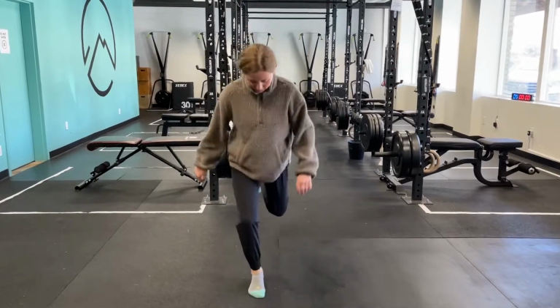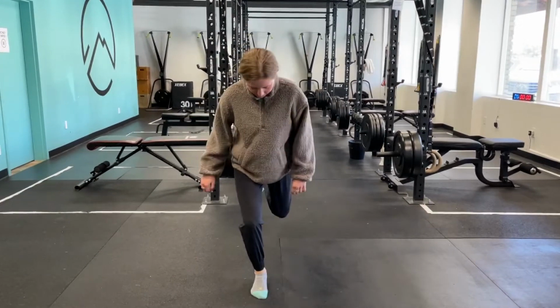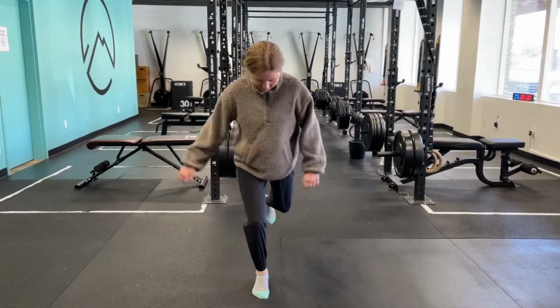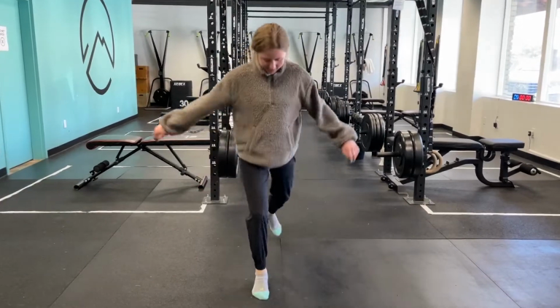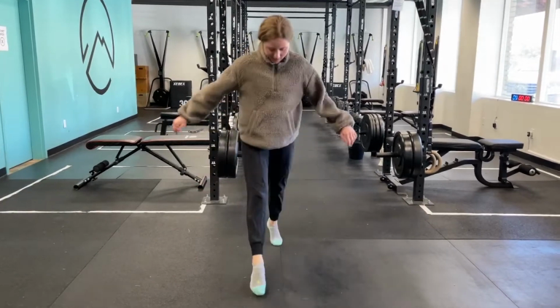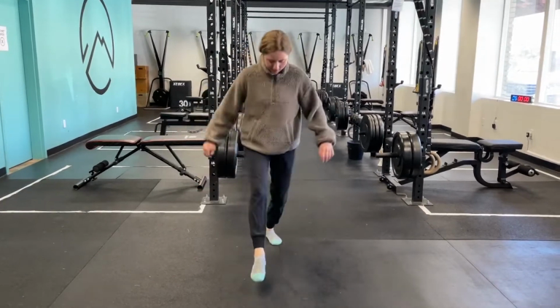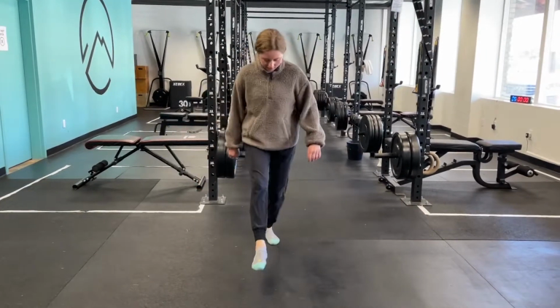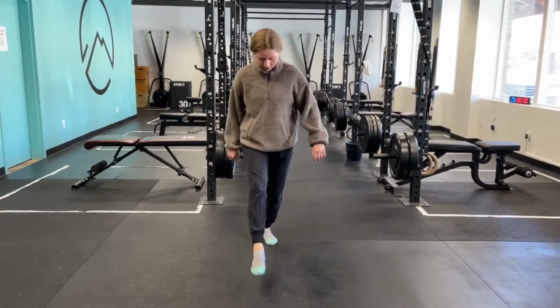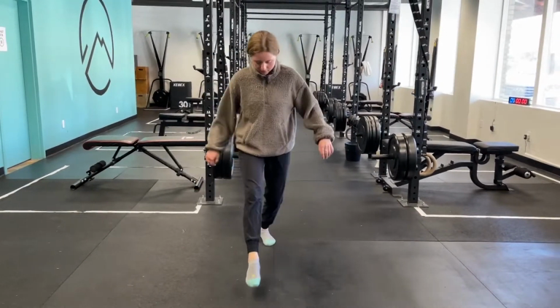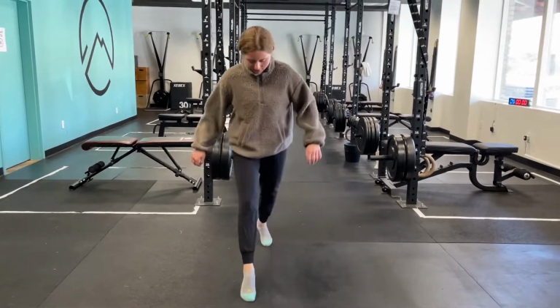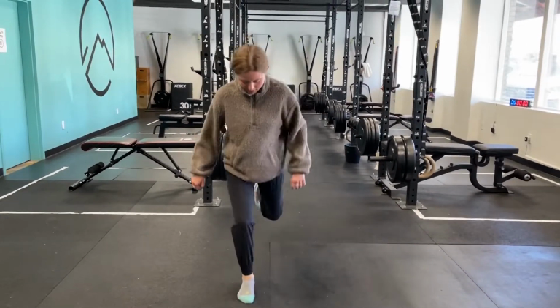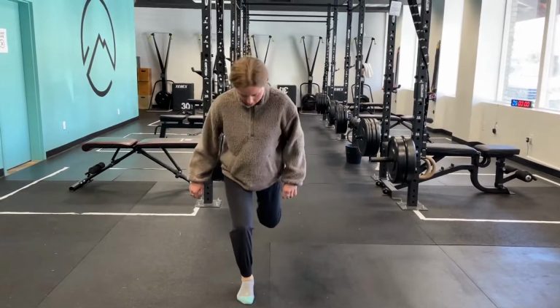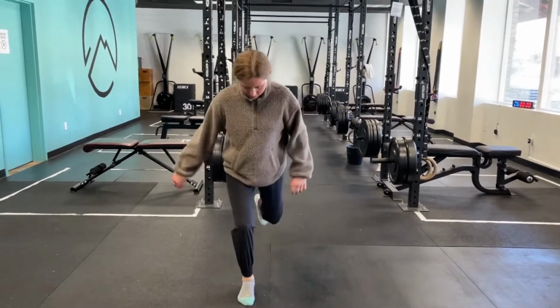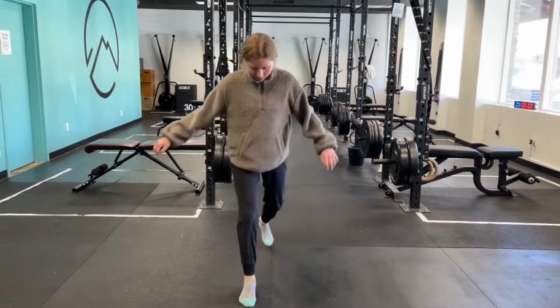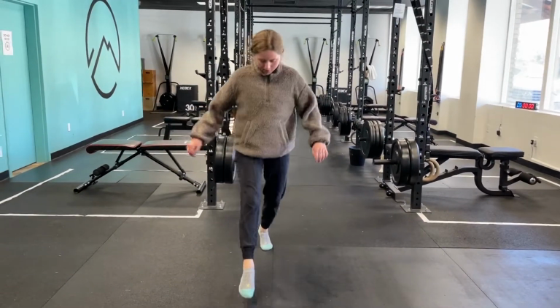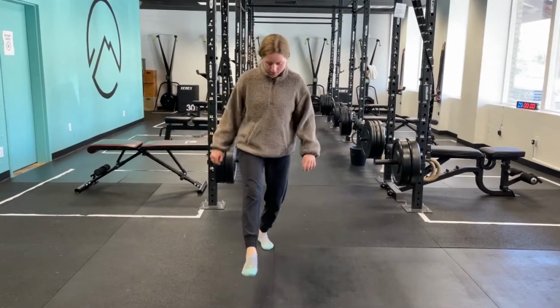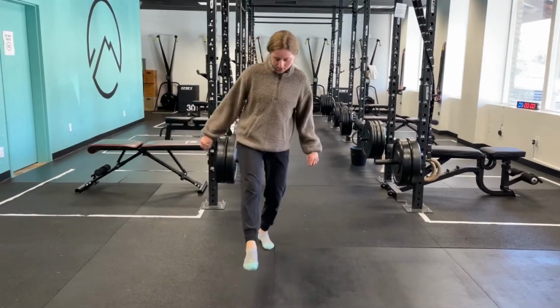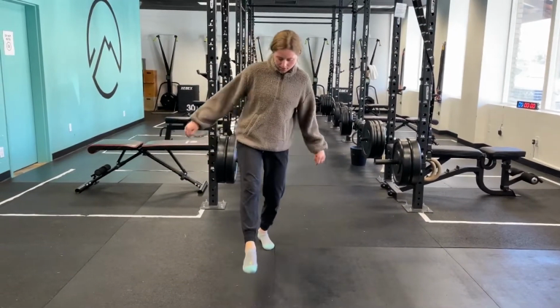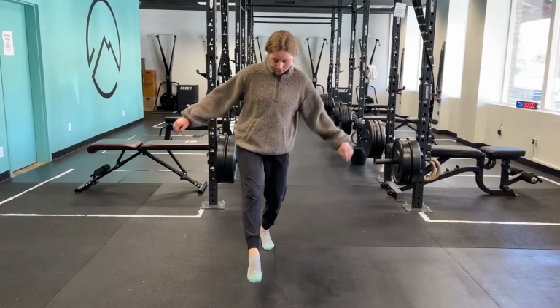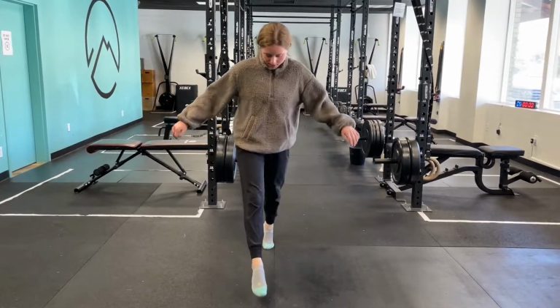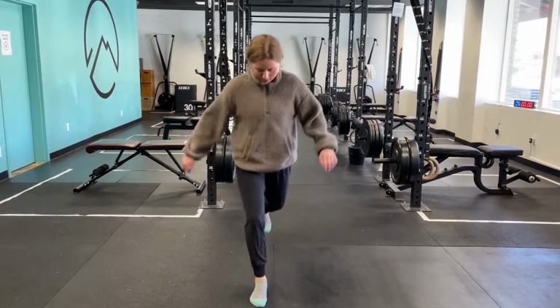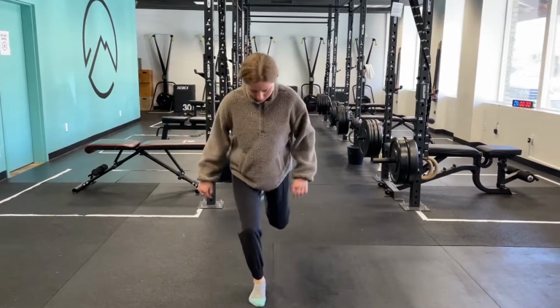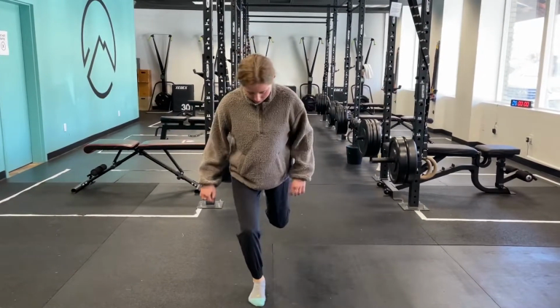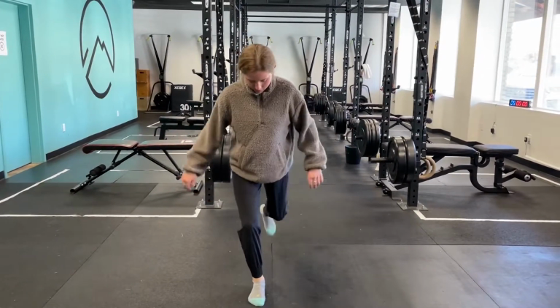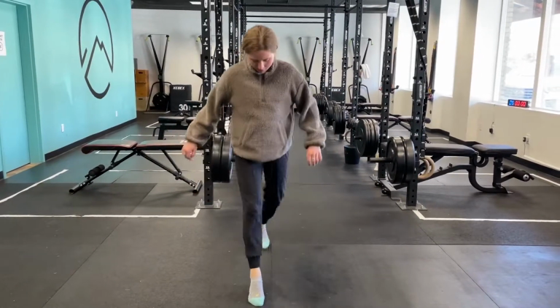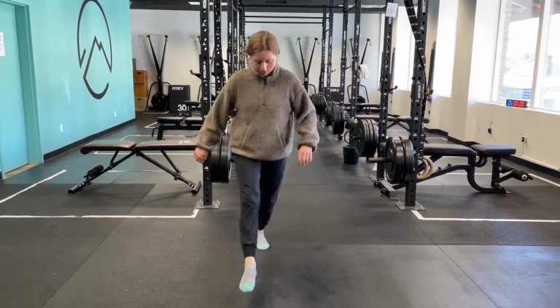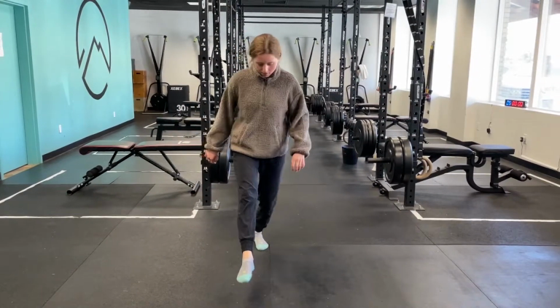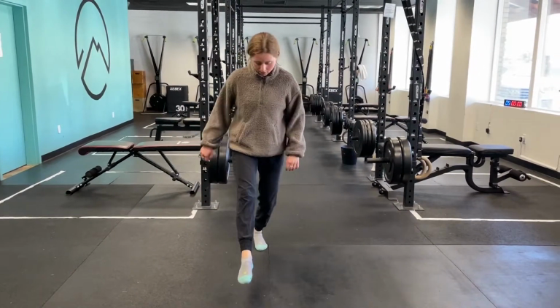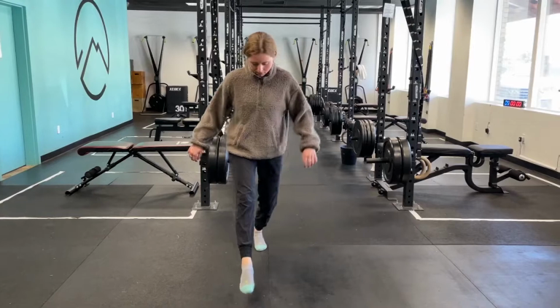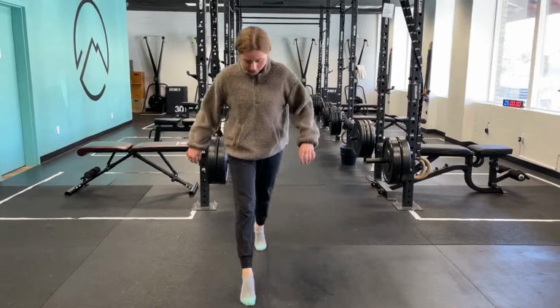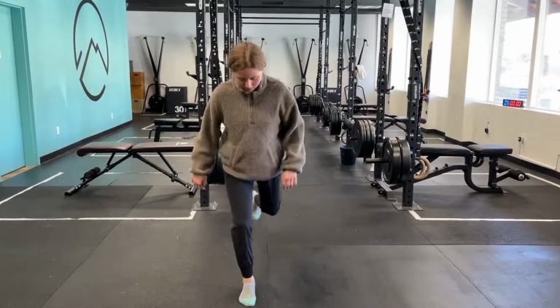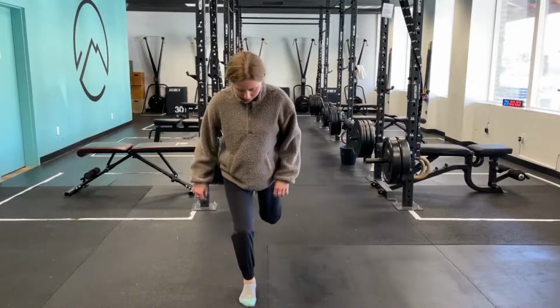Usually we do these for time — about 30 seconds — and then we switch sides.